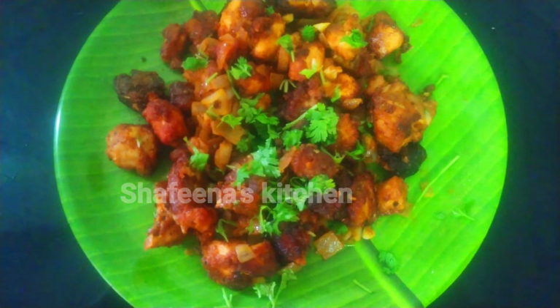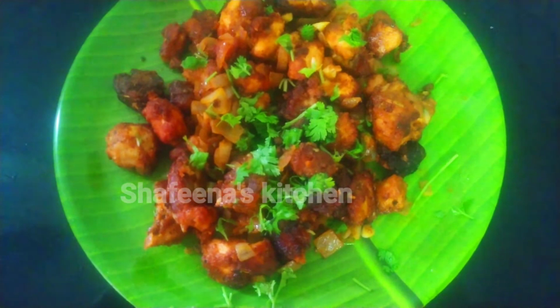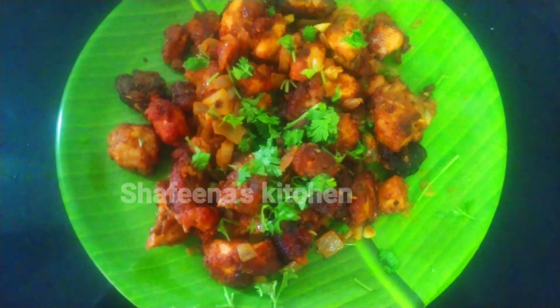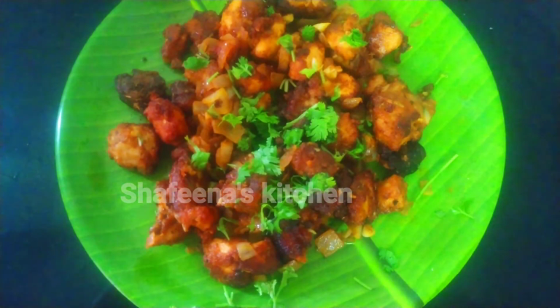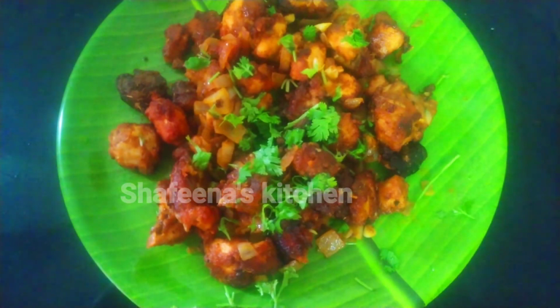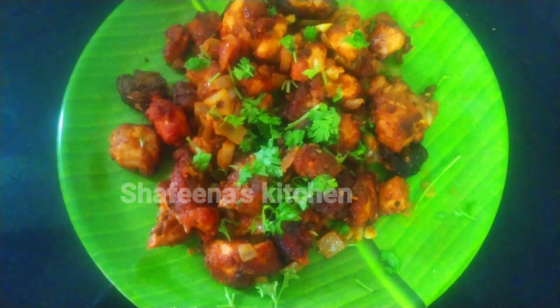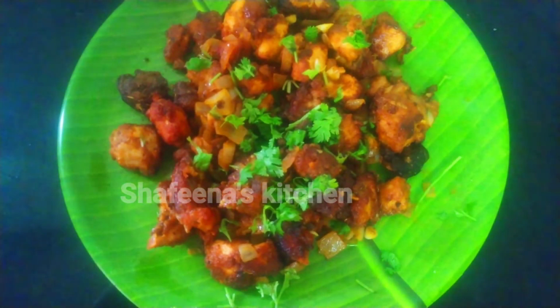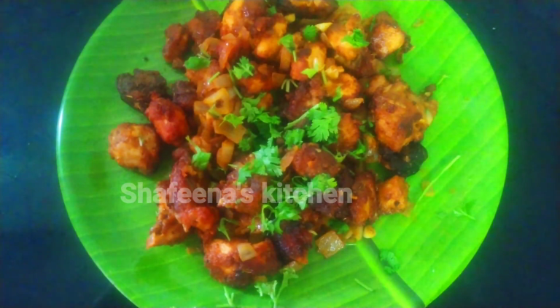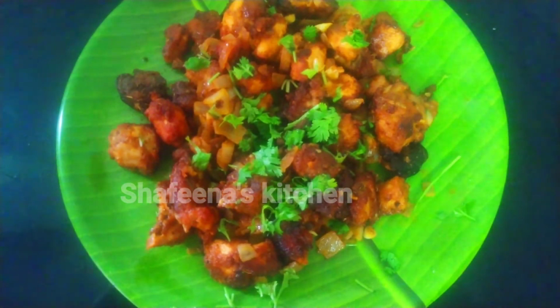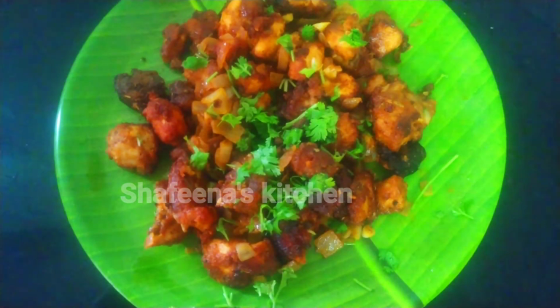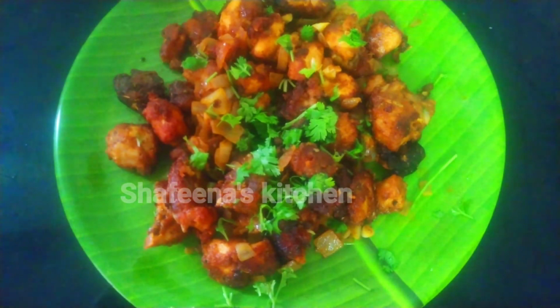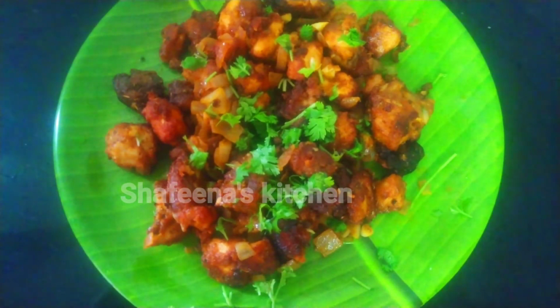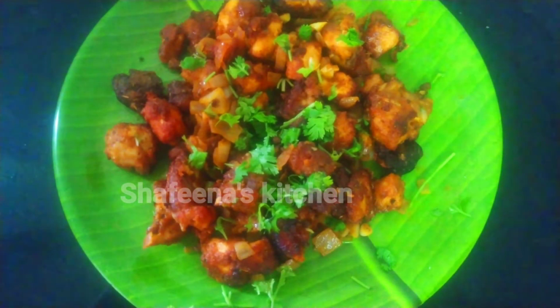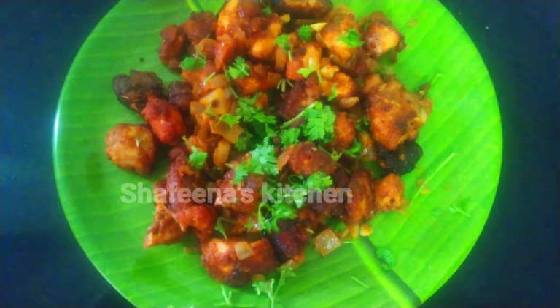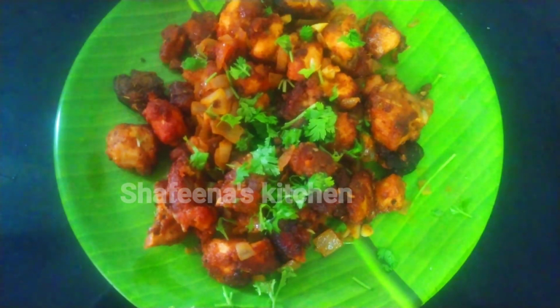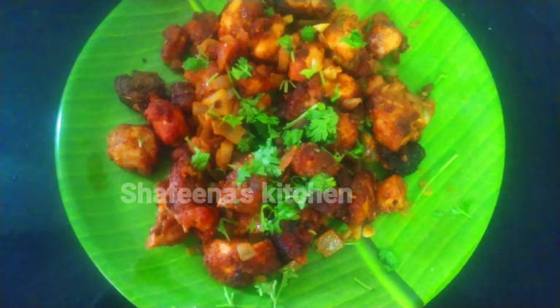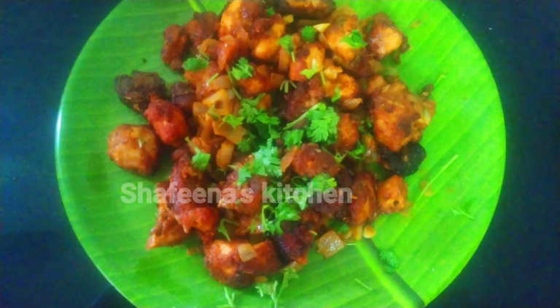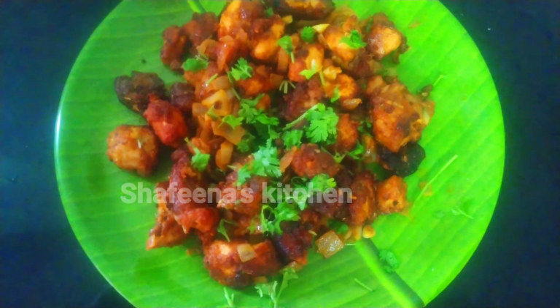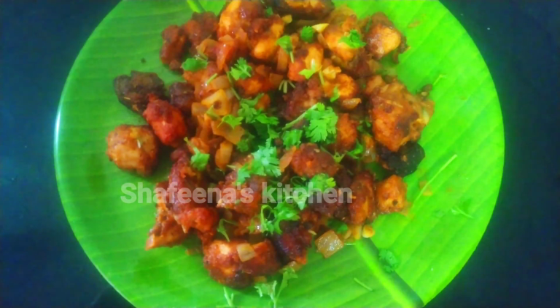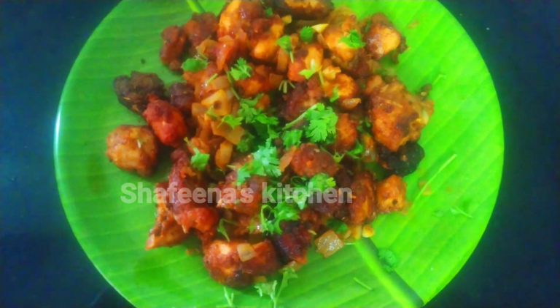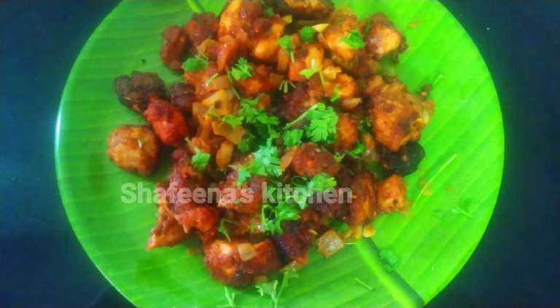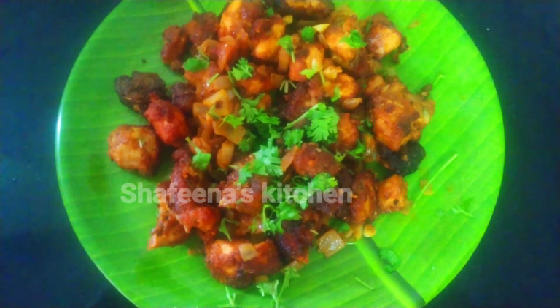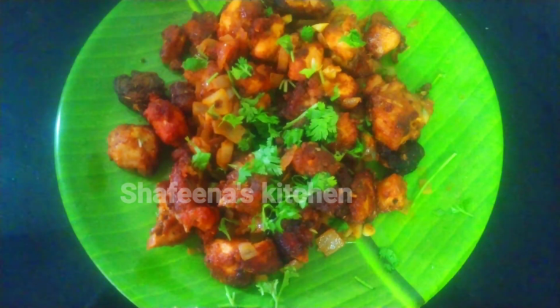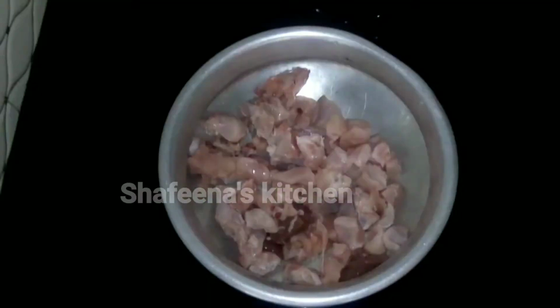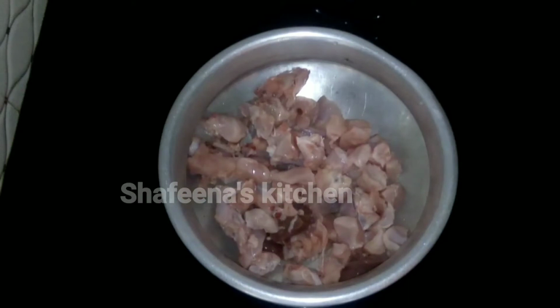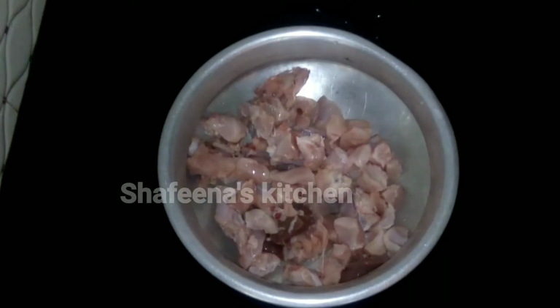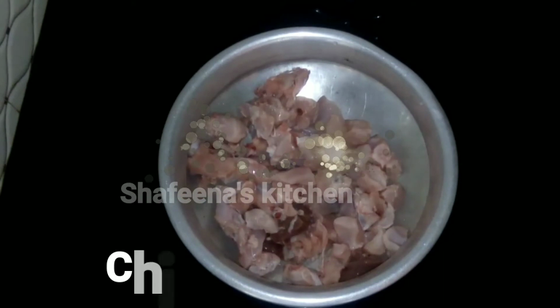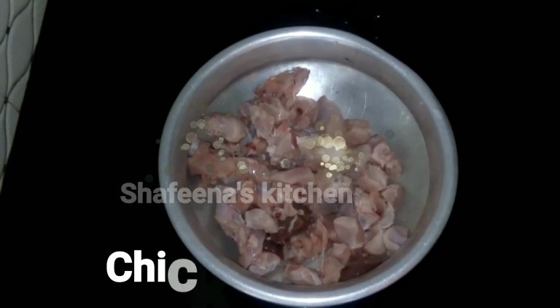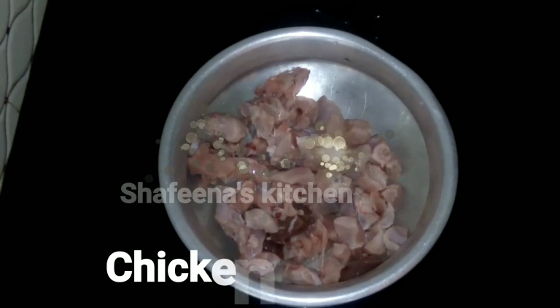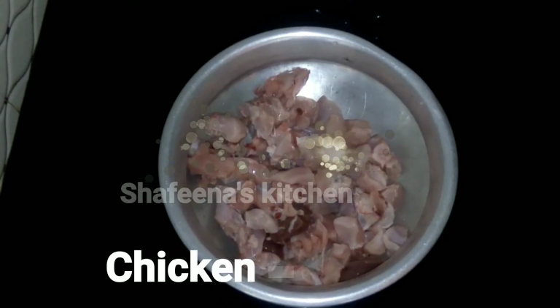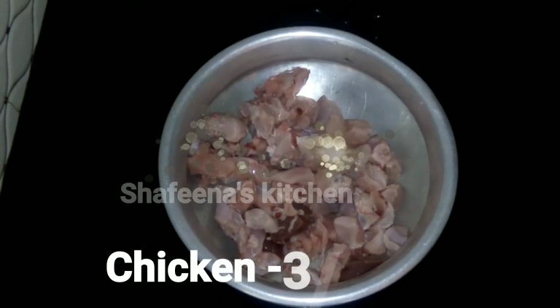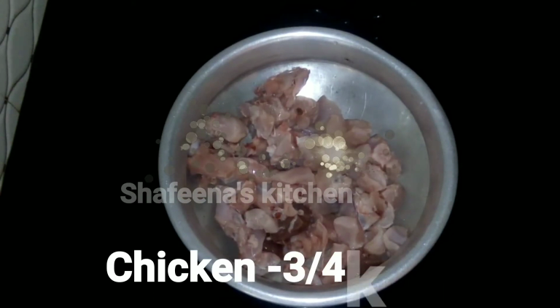We are going to make a video, so let's go. I am going to make a chicken — I am going to make a chicken with chicken.